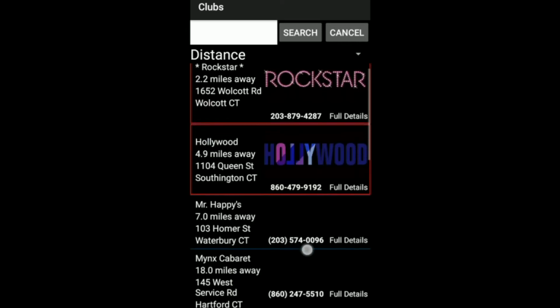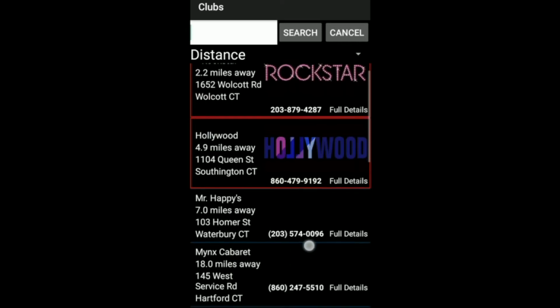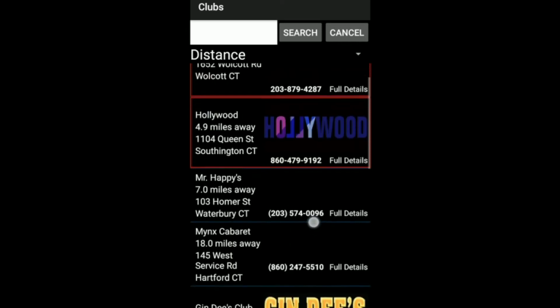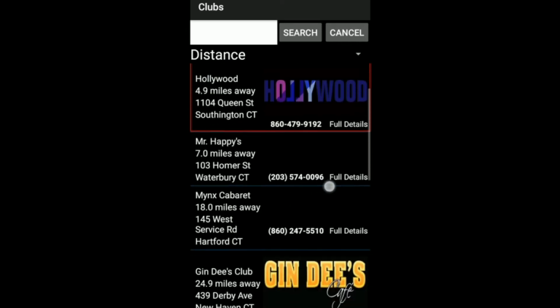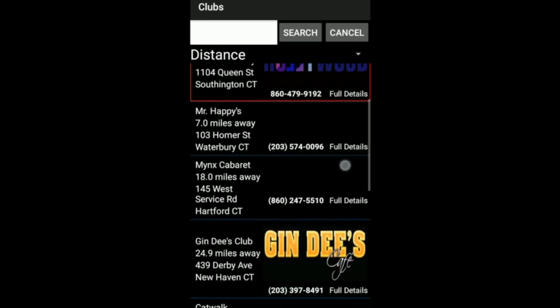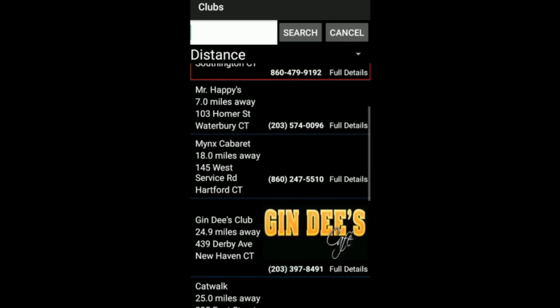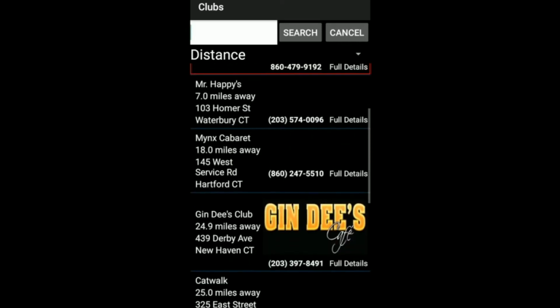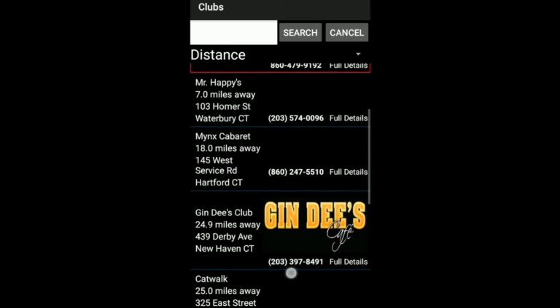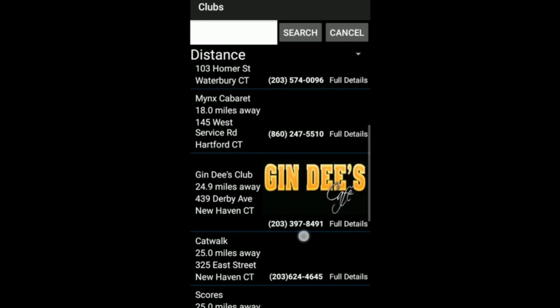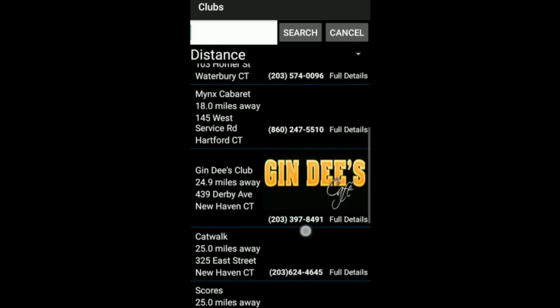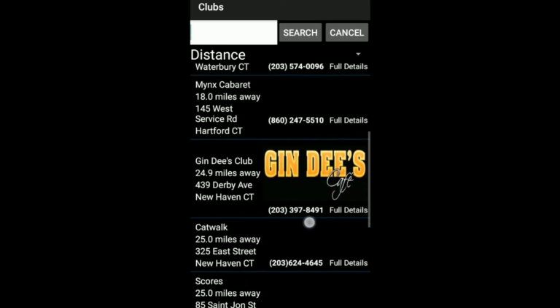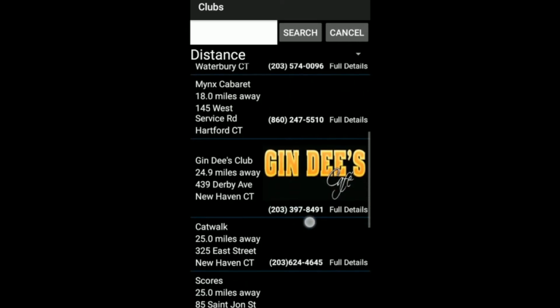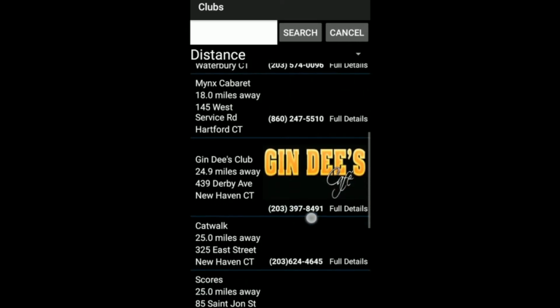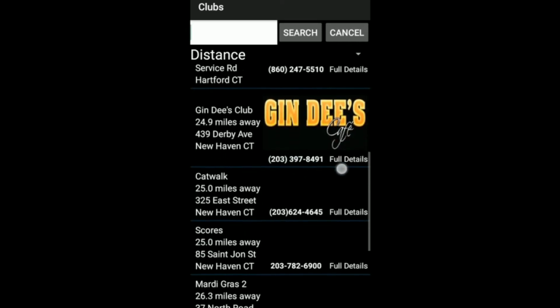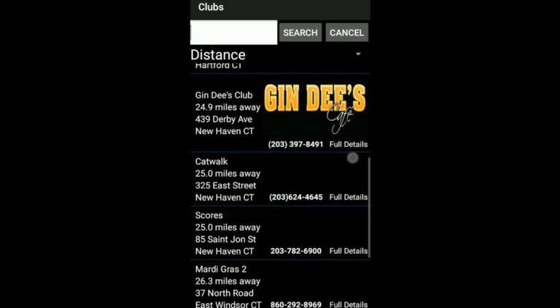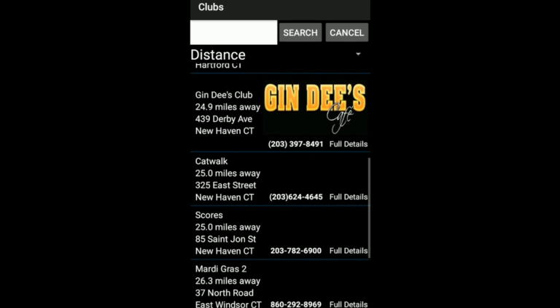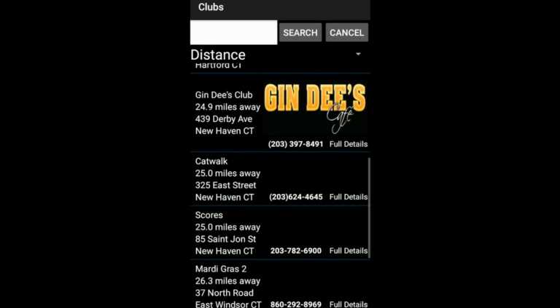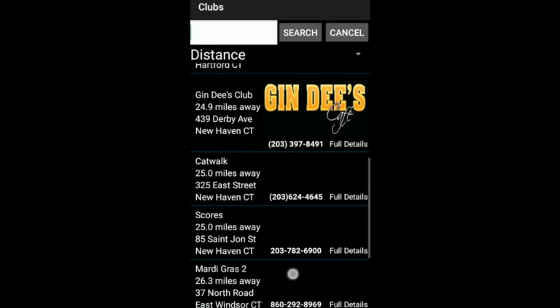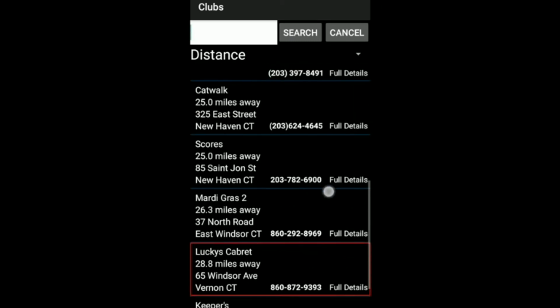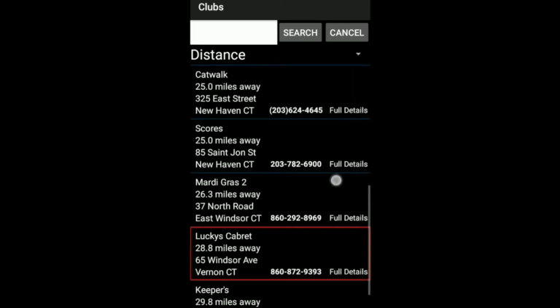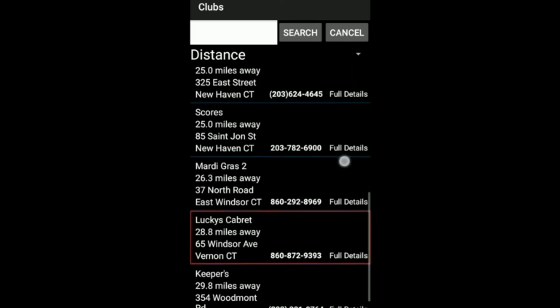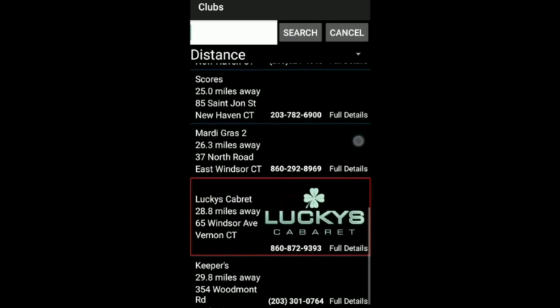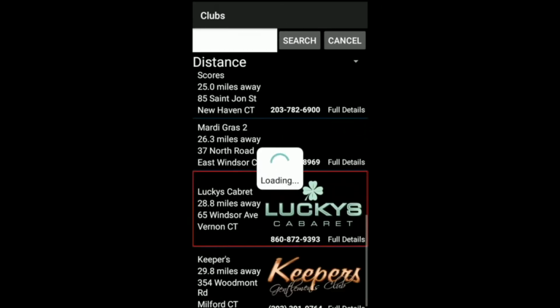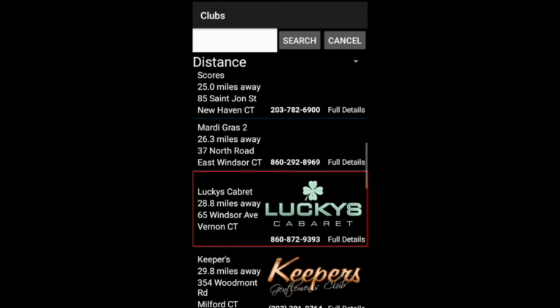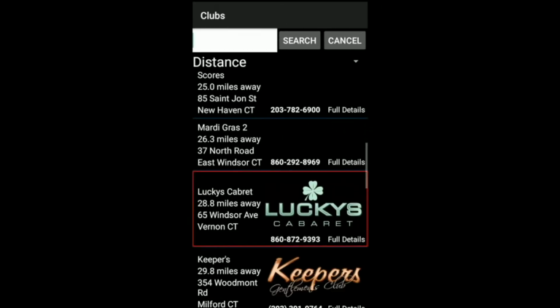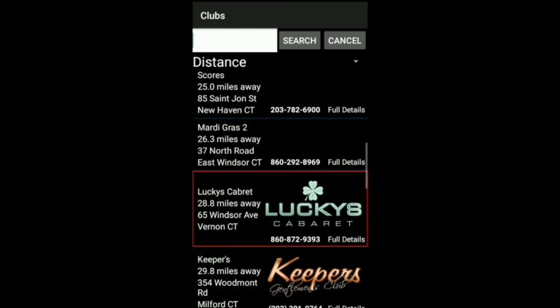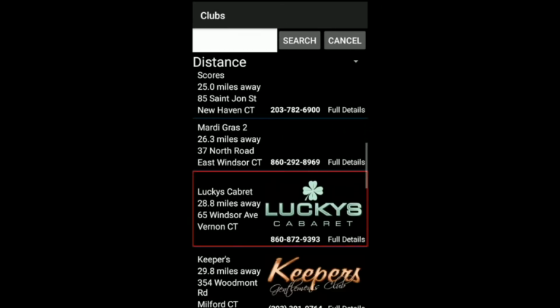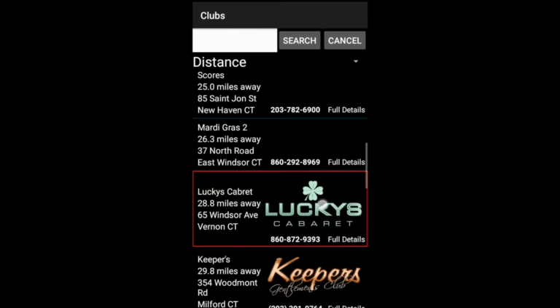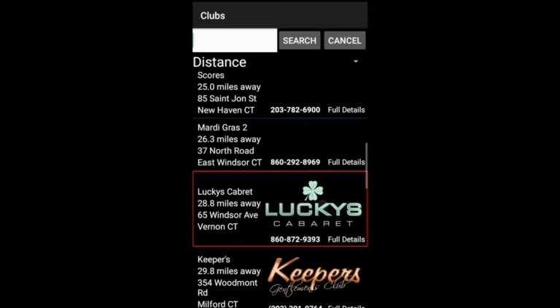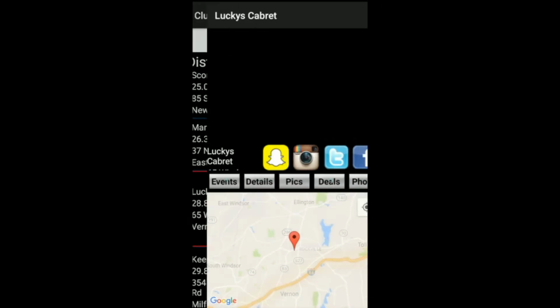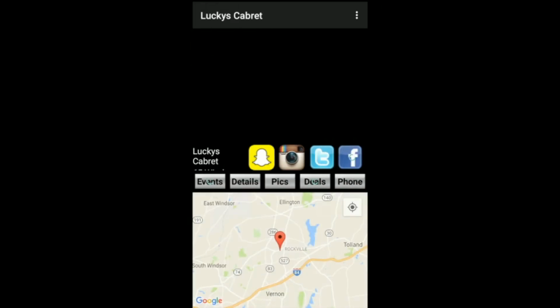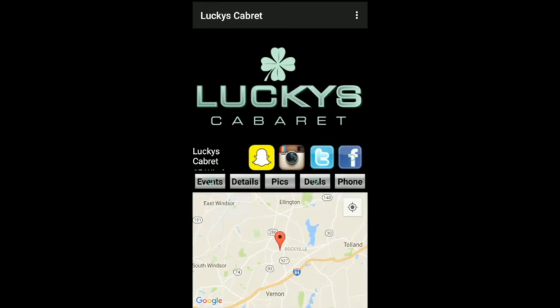The clubs that are paying for the preferred listings are standing out. They all have logos and are highlighted in red. I'm going to check out Lucky's — that looks like a nice club.